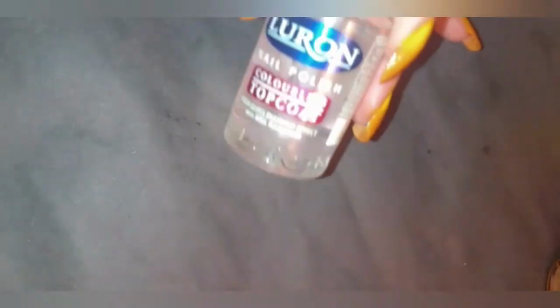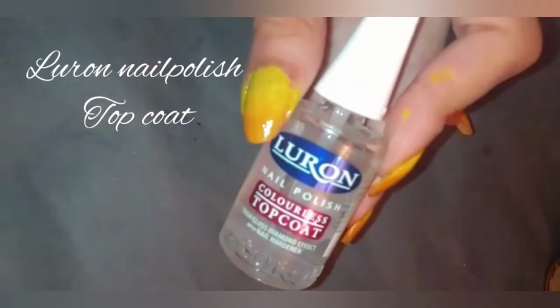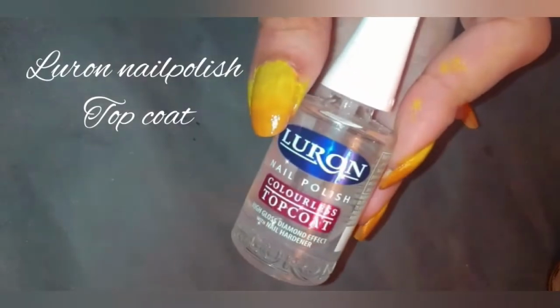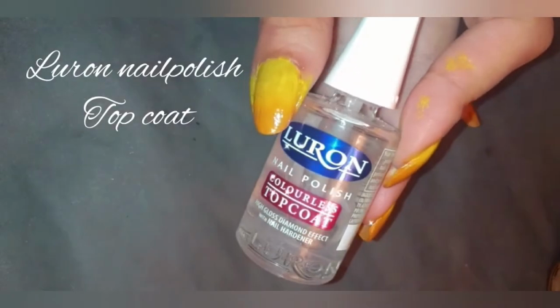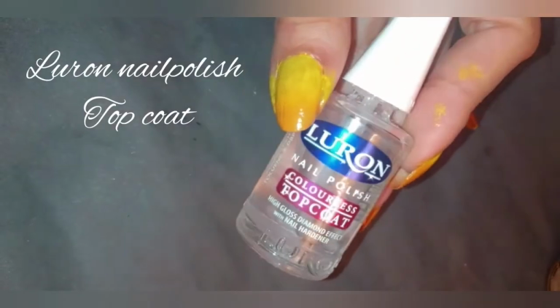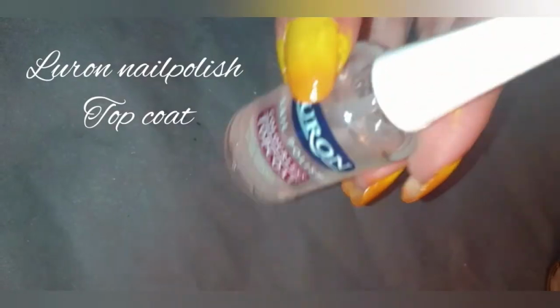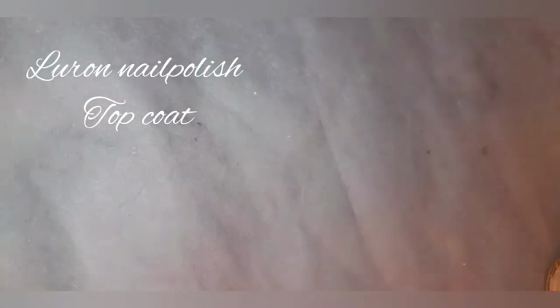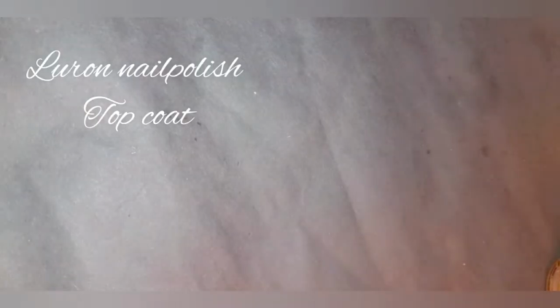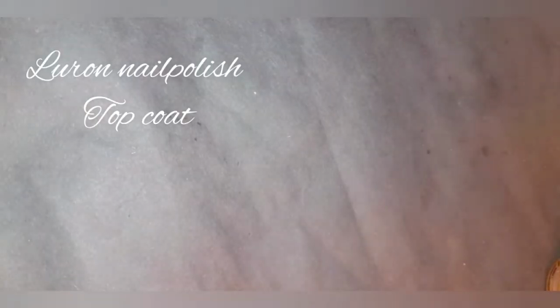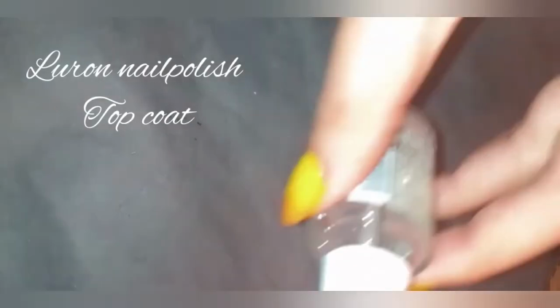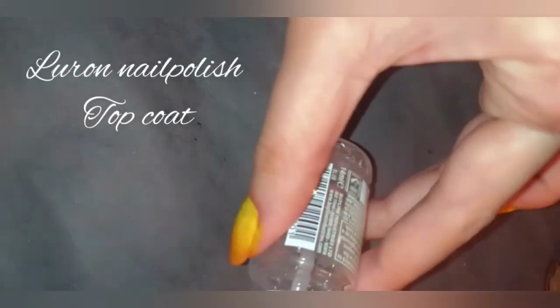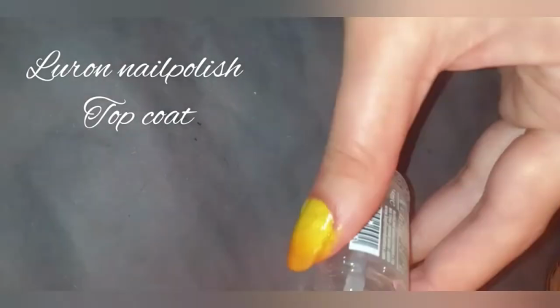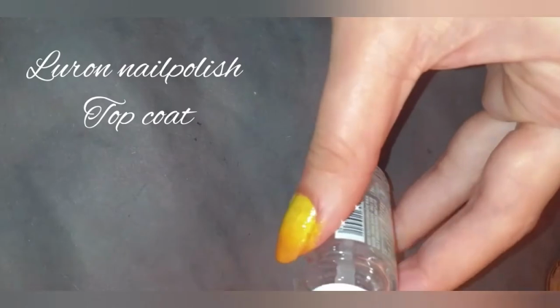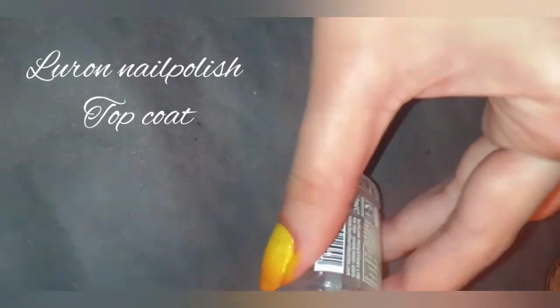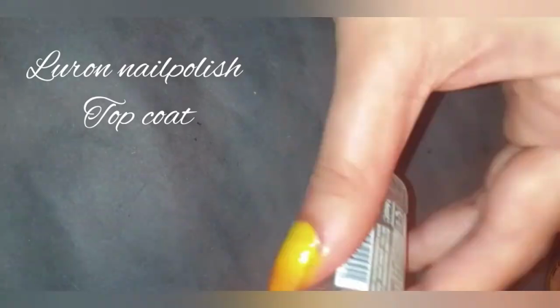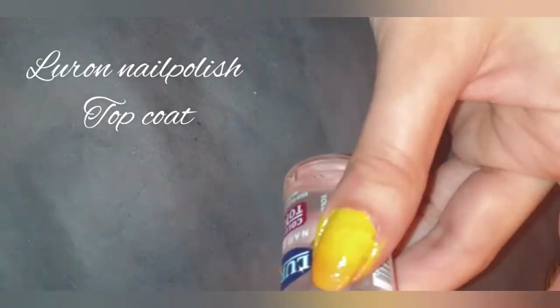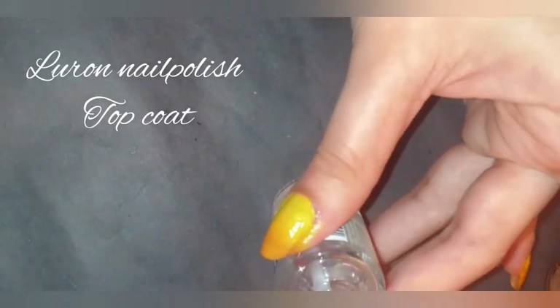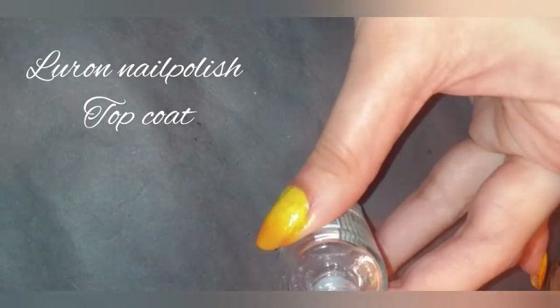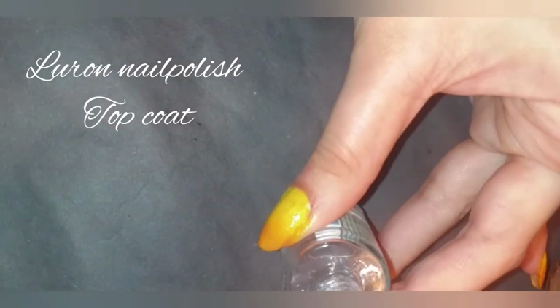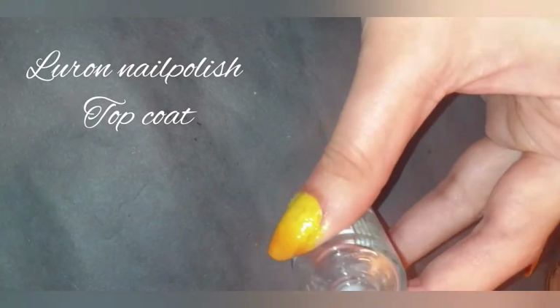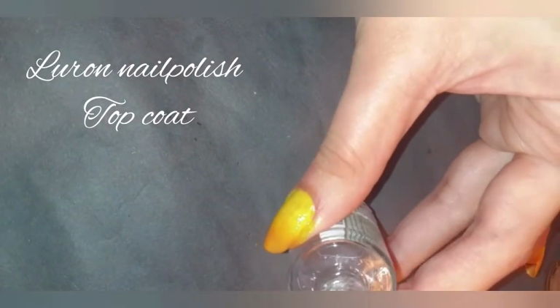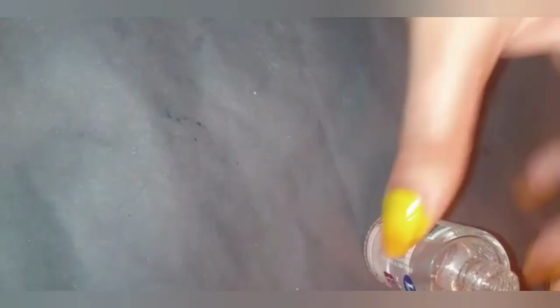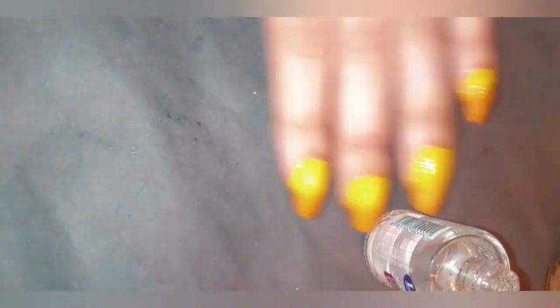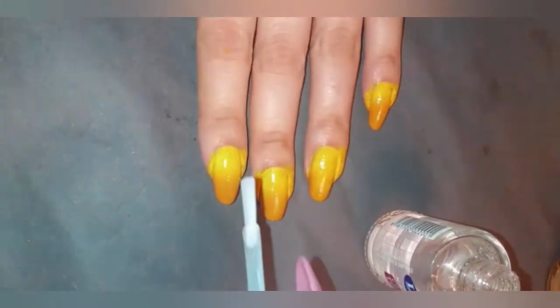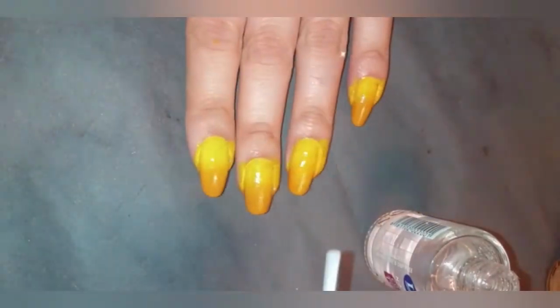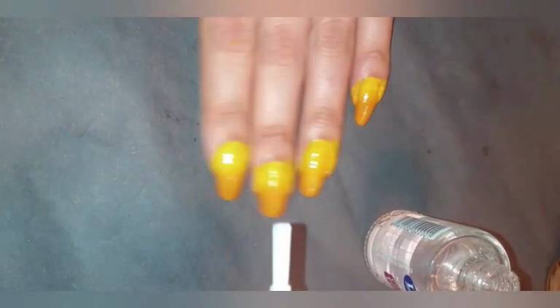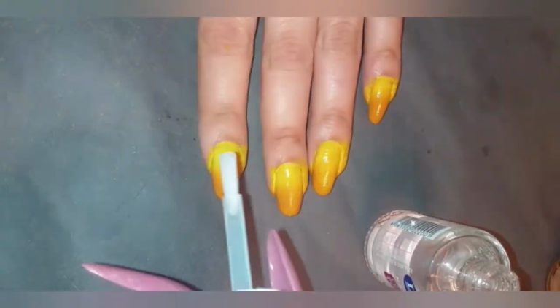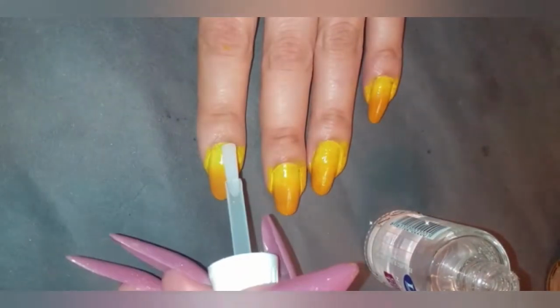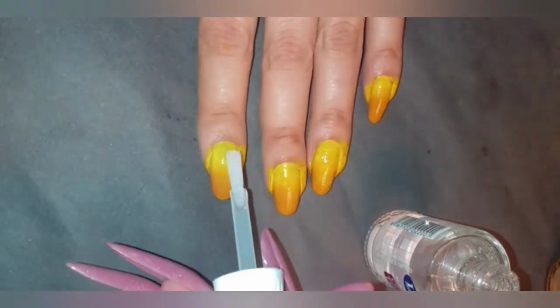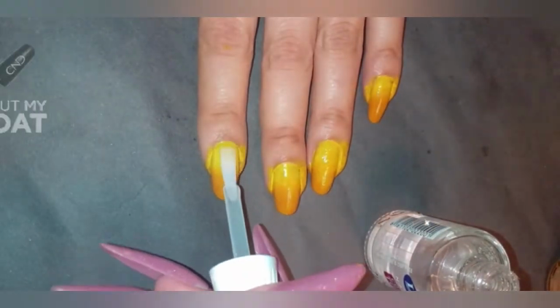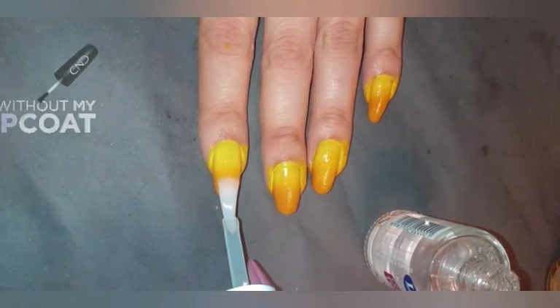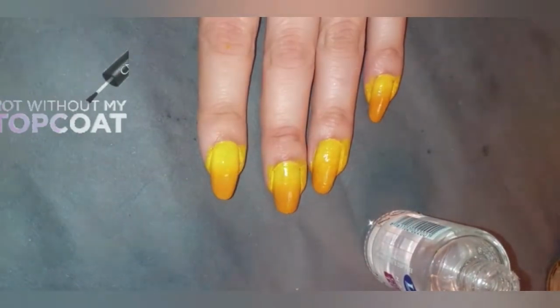I'm just using the Luron nail polish top coat very simply to cover all of my nails.